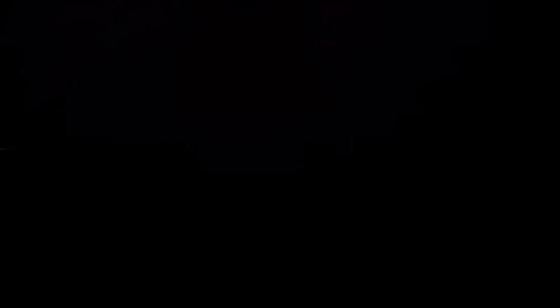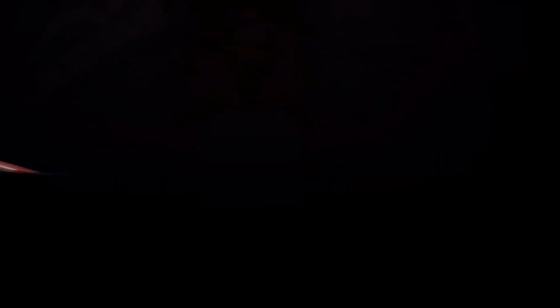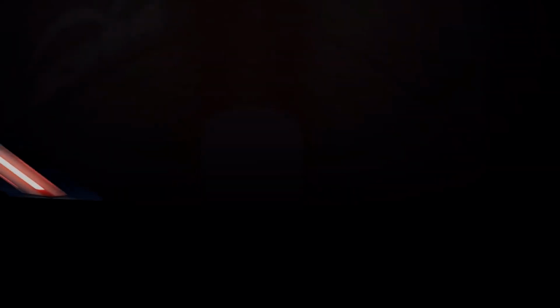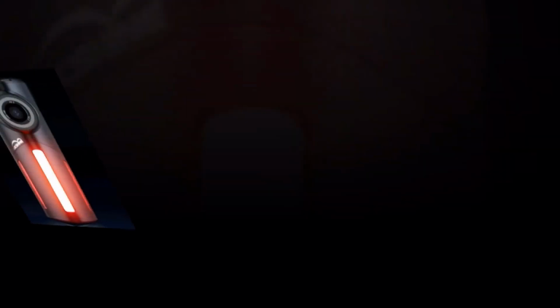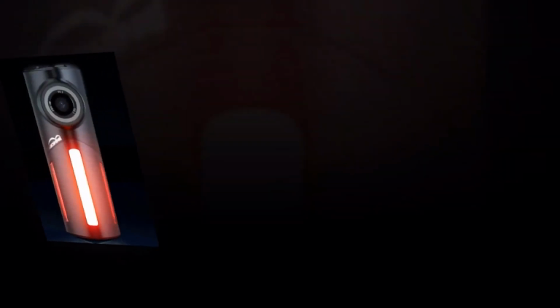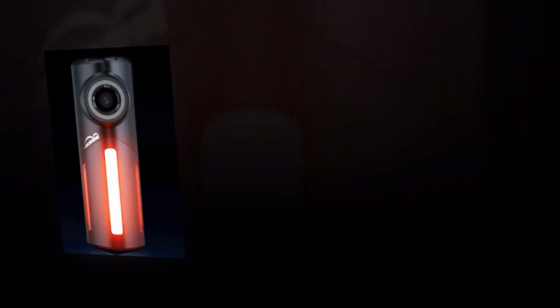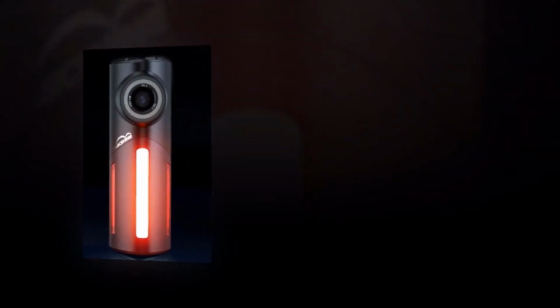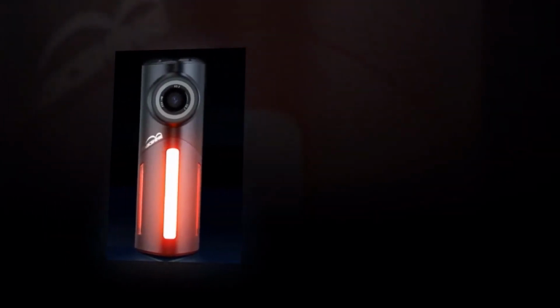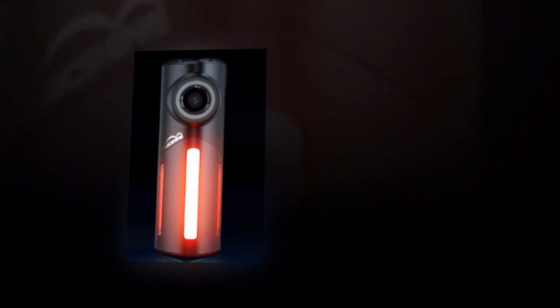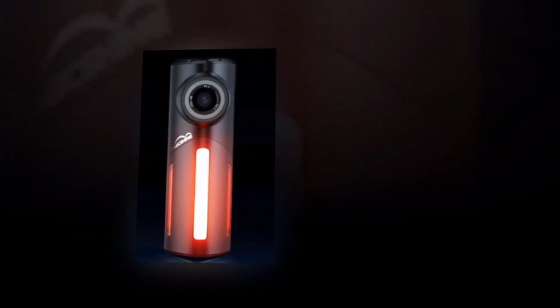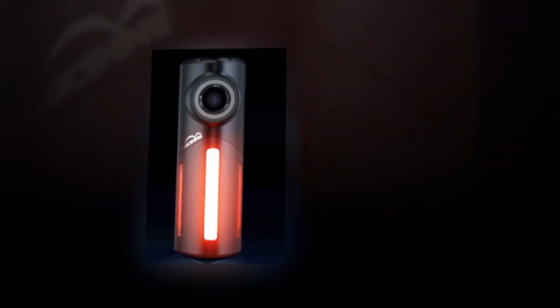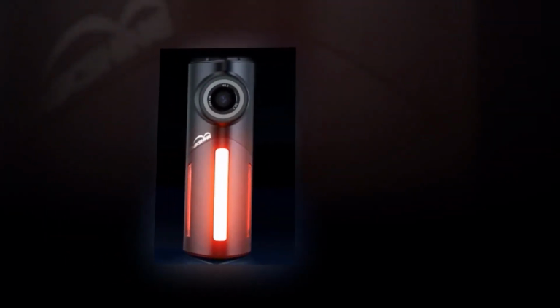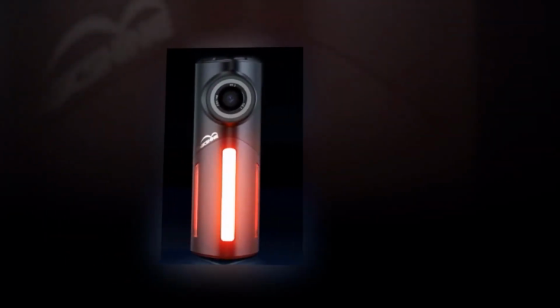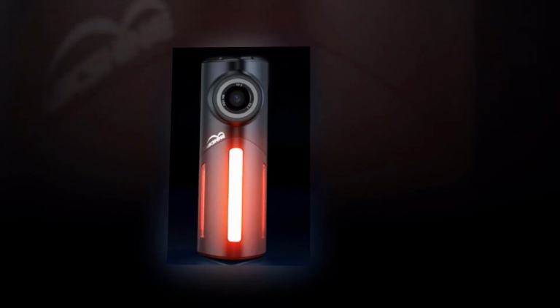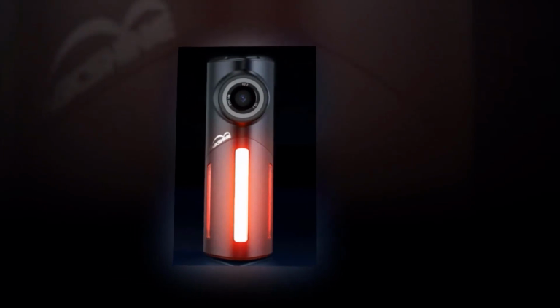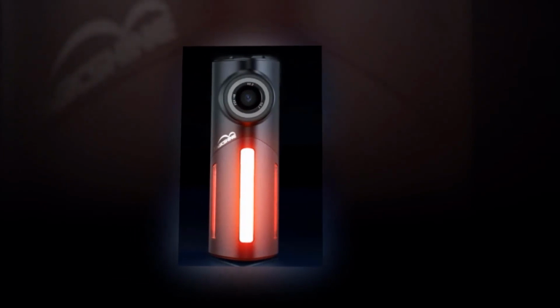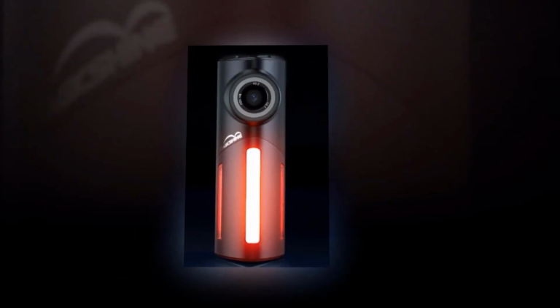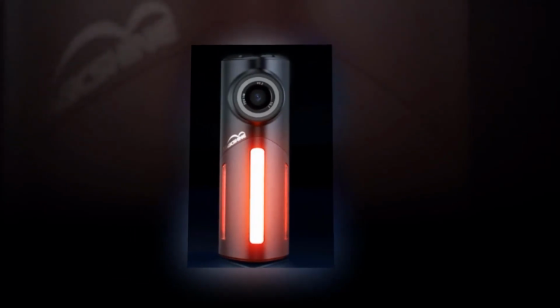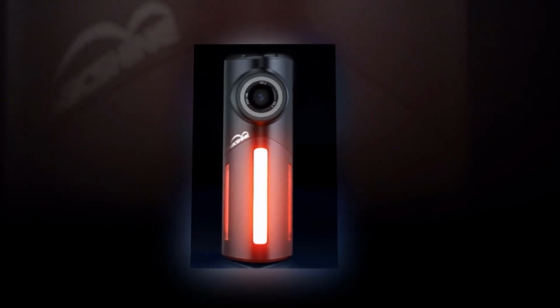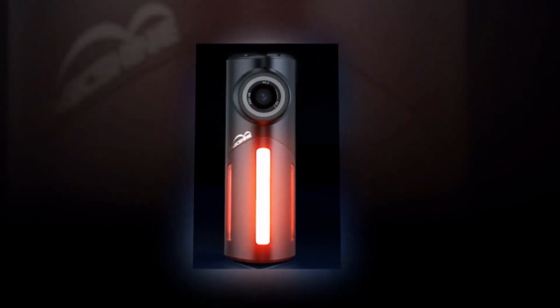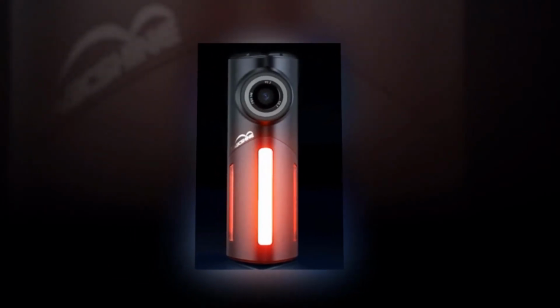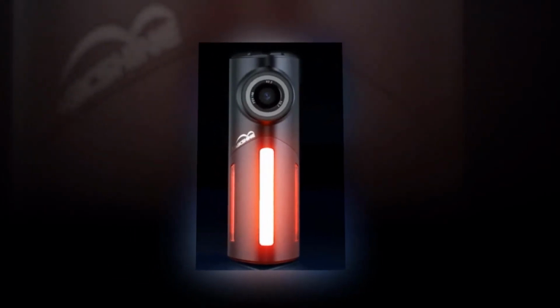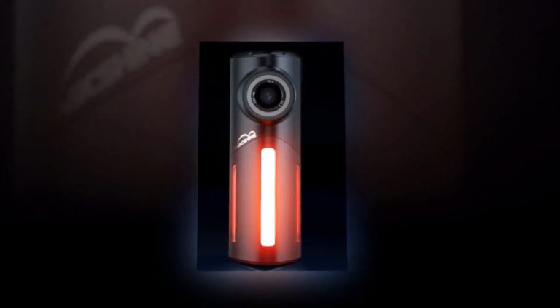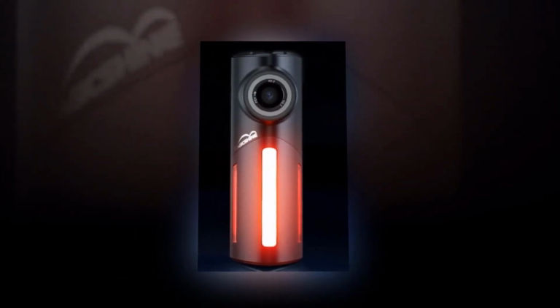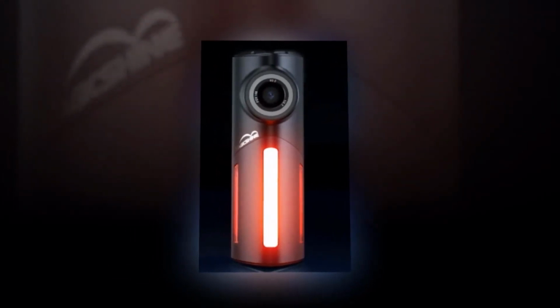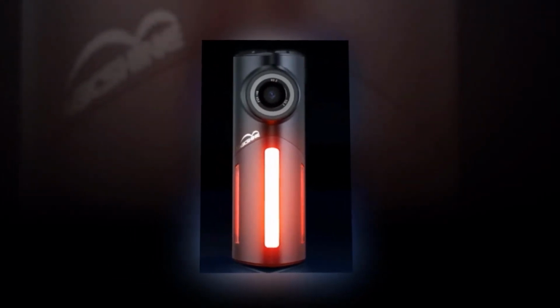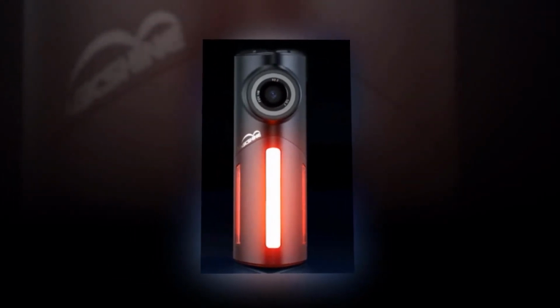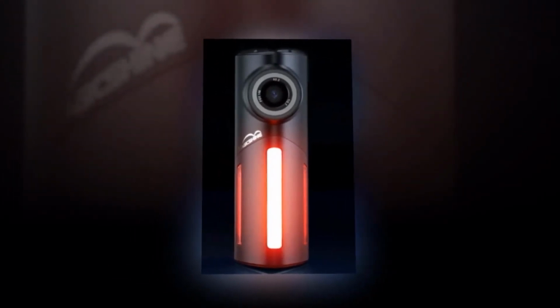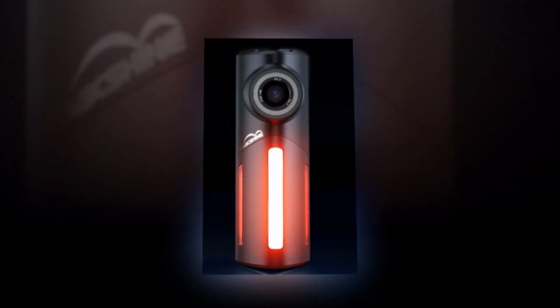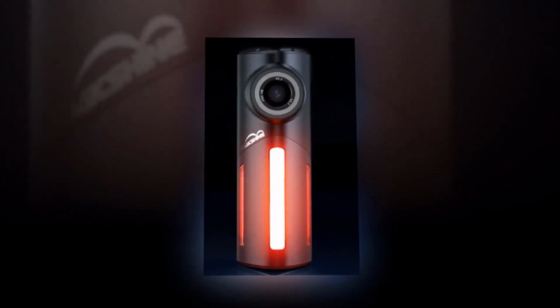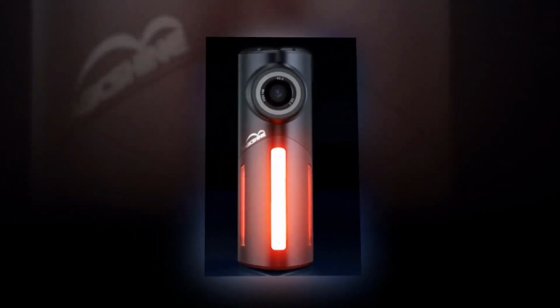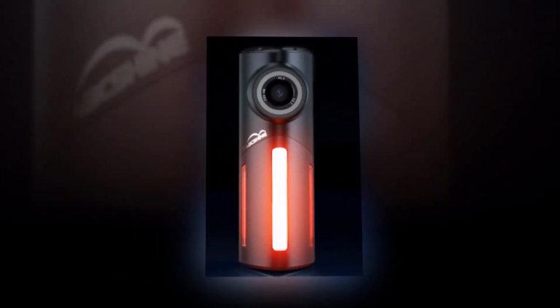Magic Shine Bicycle Tail Light Cam — where safety meets innovation. Order yours now and embark on a cycling journey like no other.